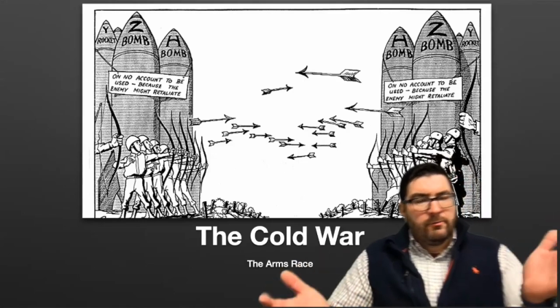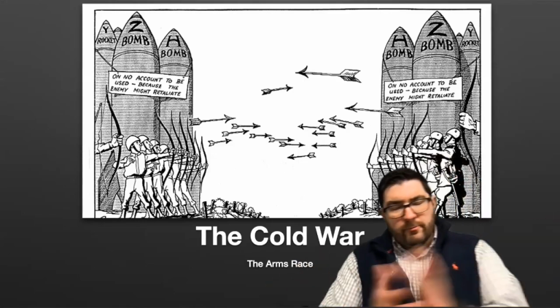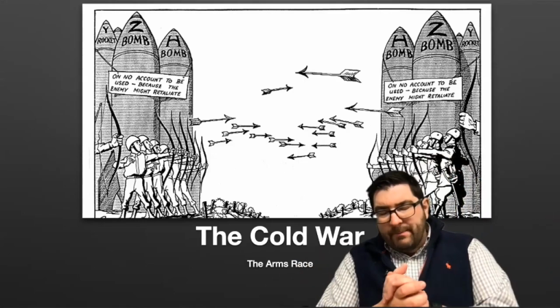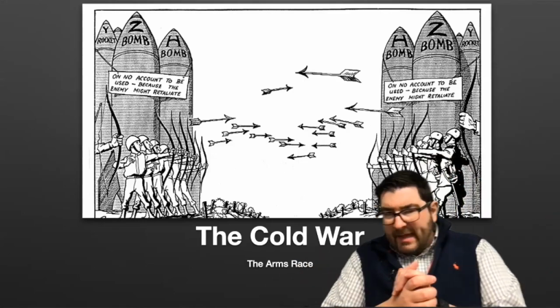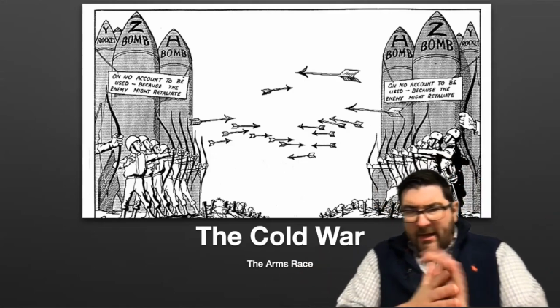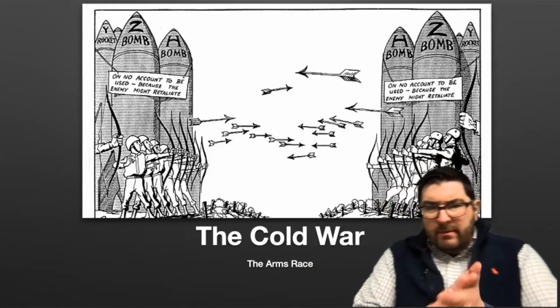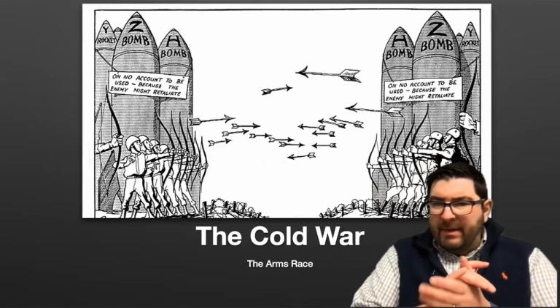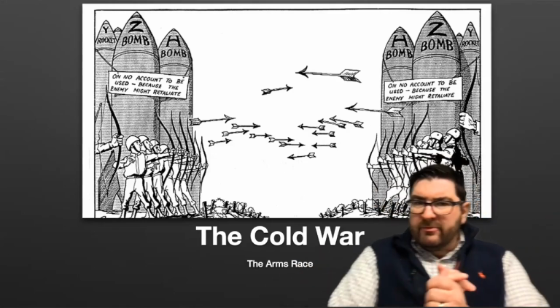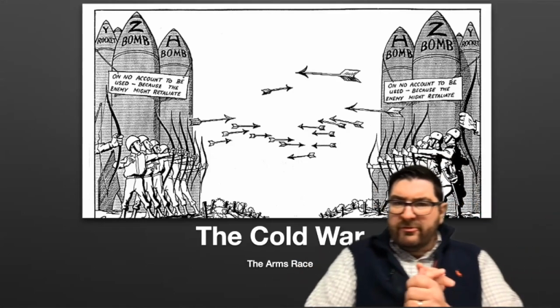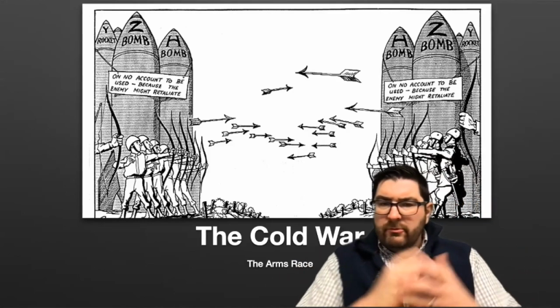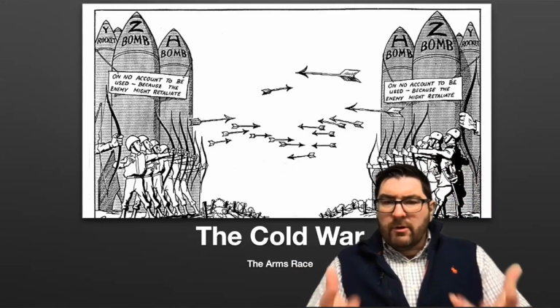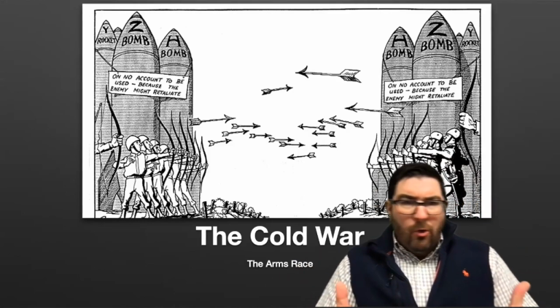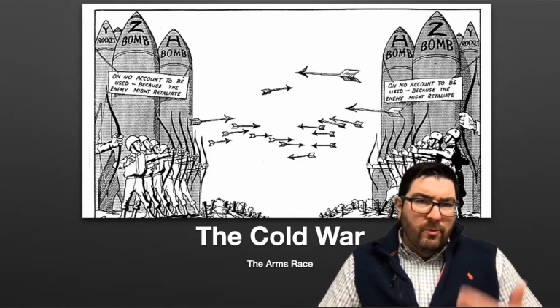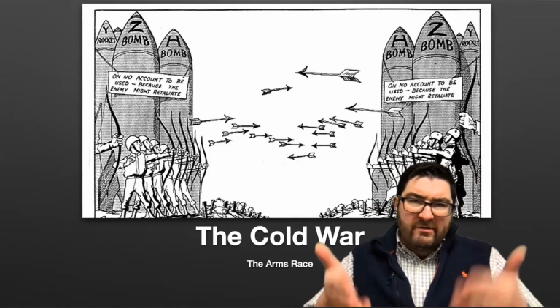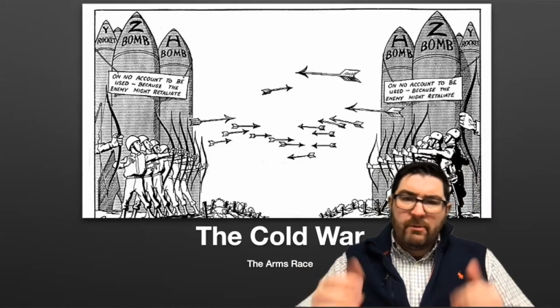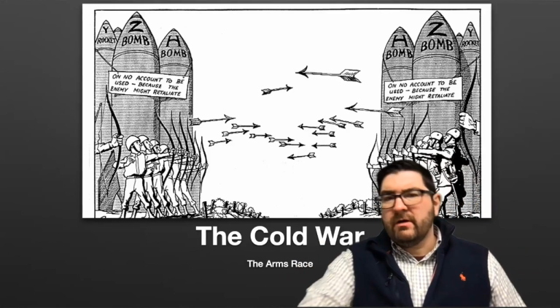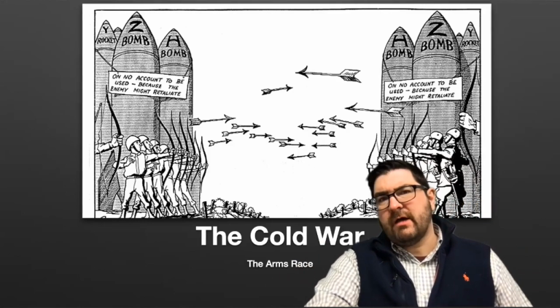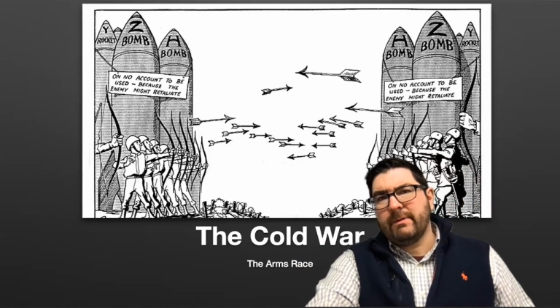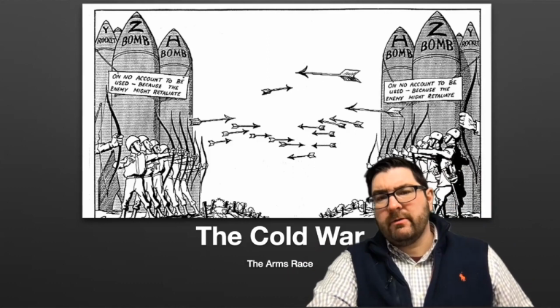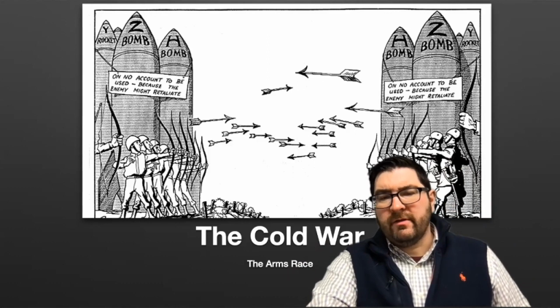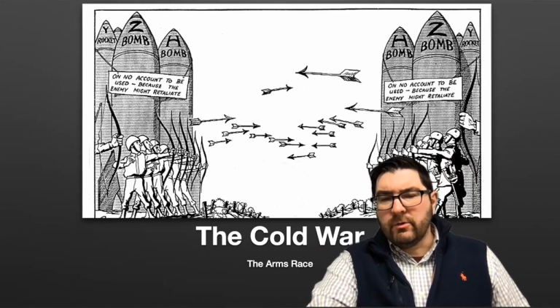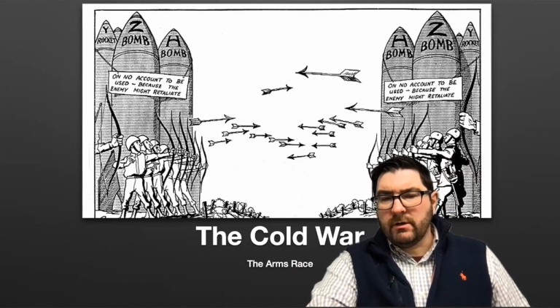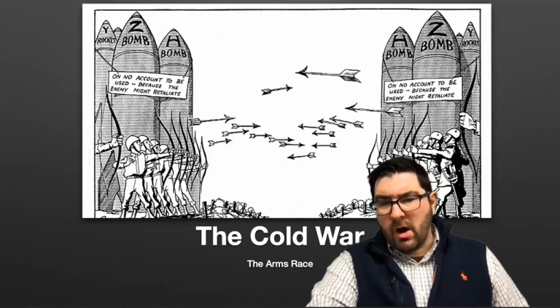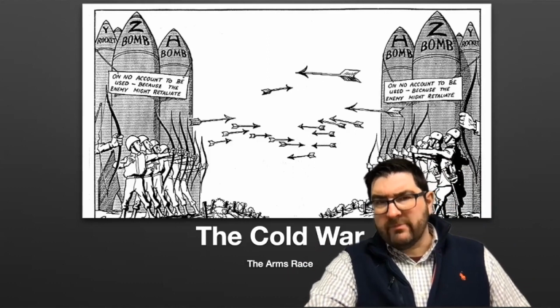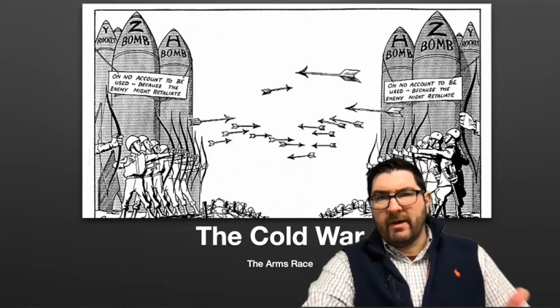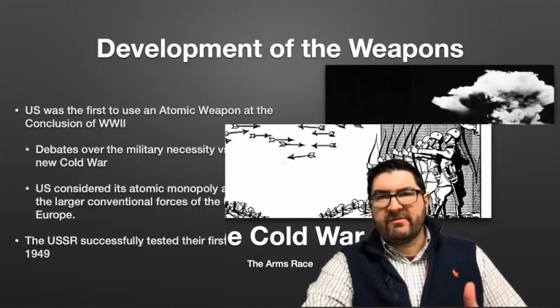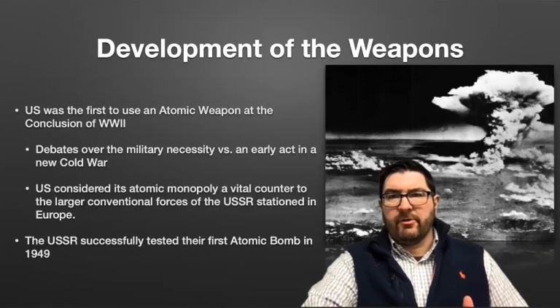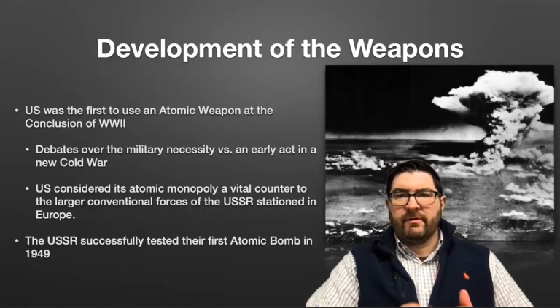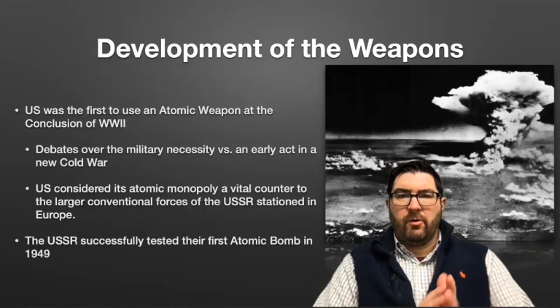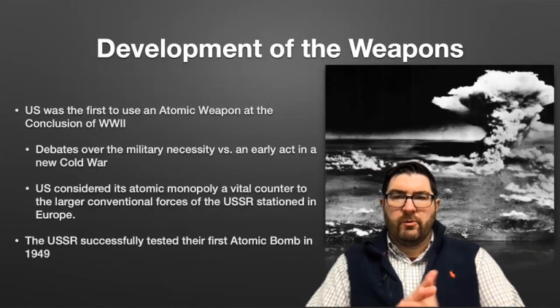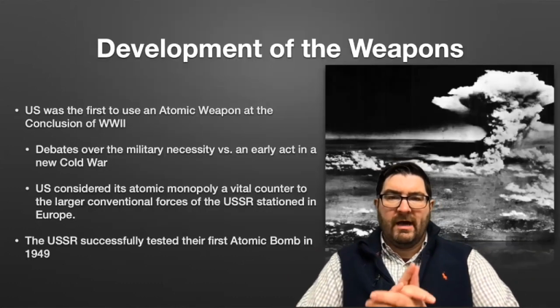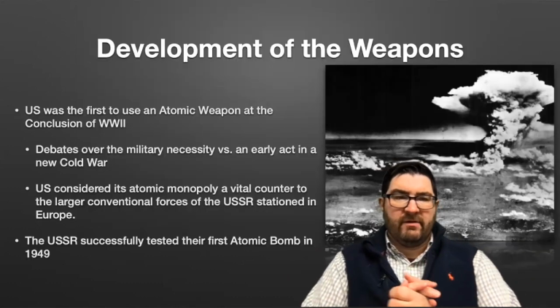Right back at it. Paper two, the Cold War. Today we're going to talk about the nuclear arms race during the Cold War conflict.